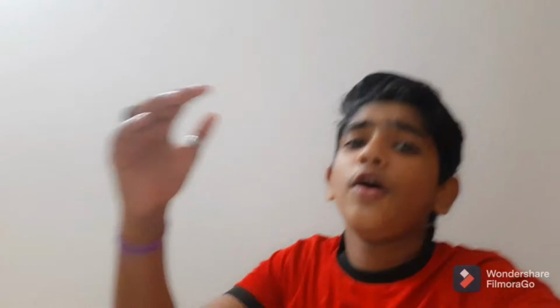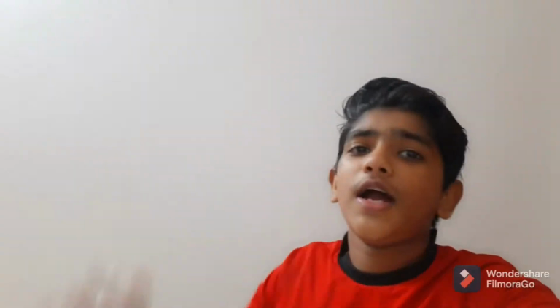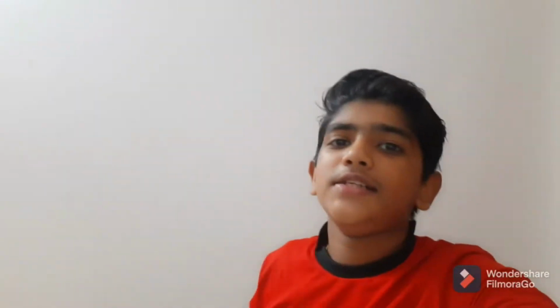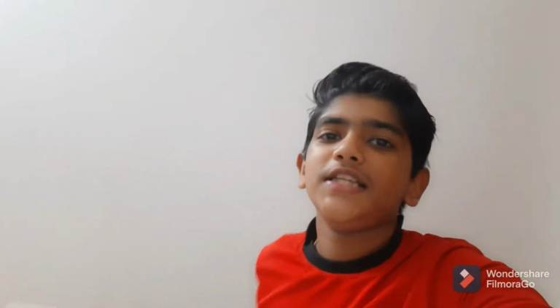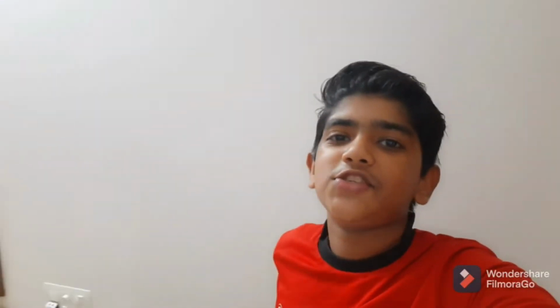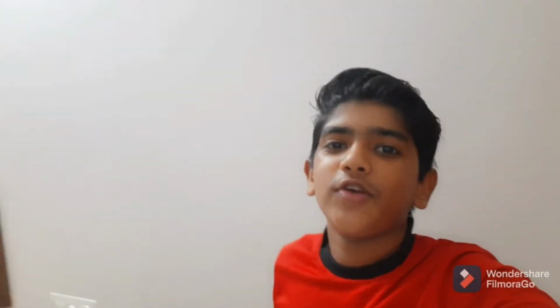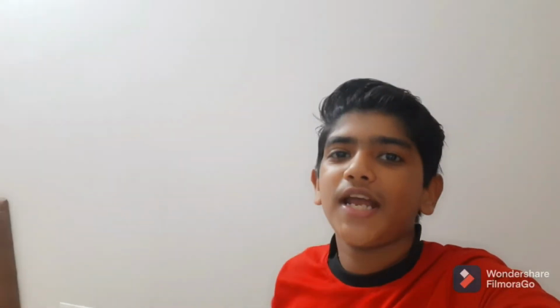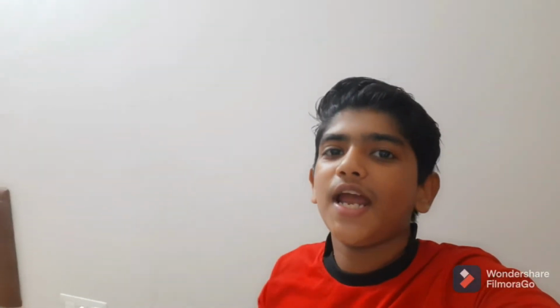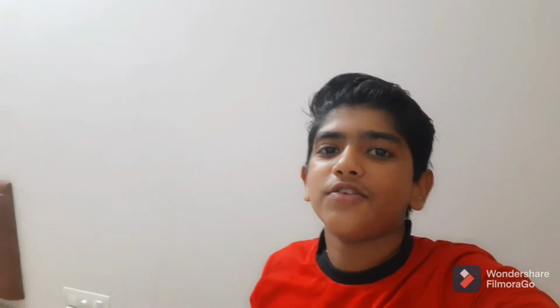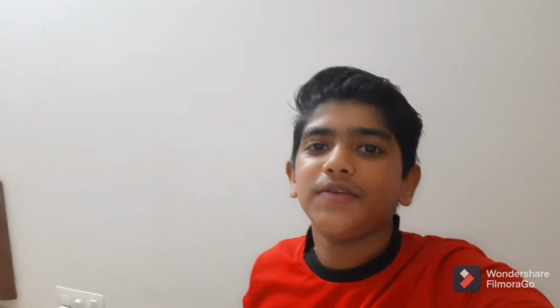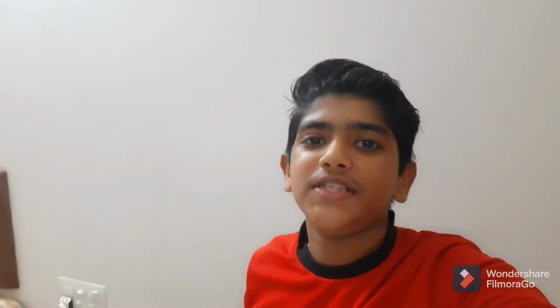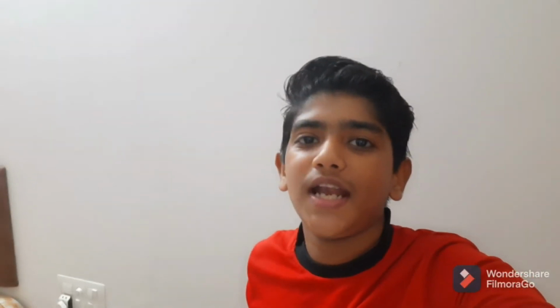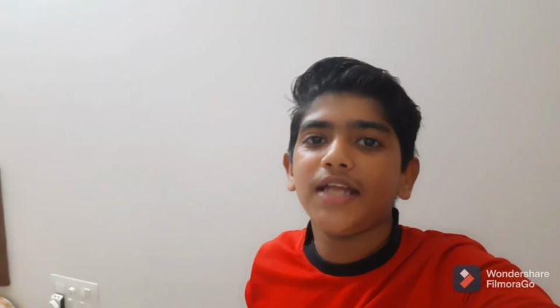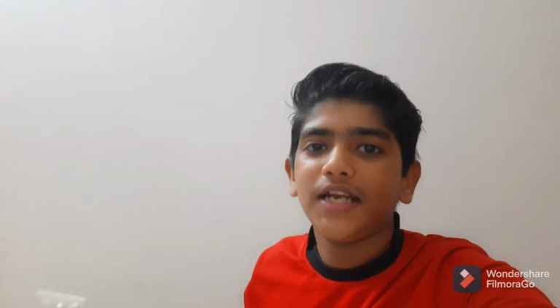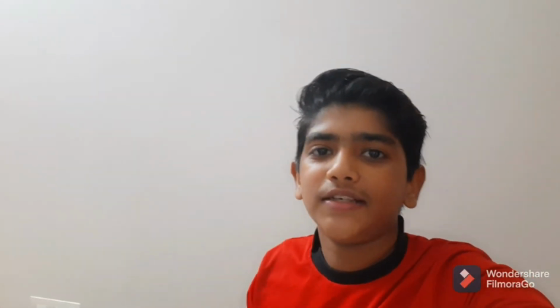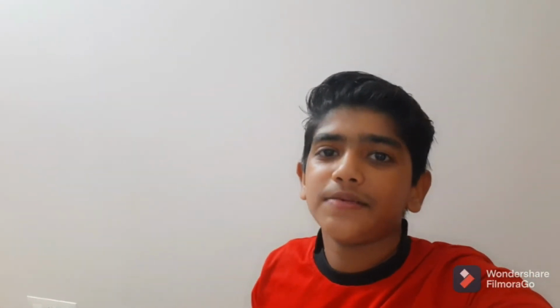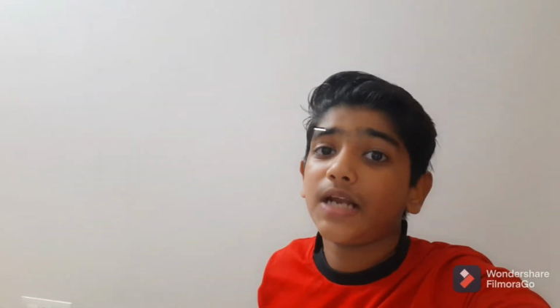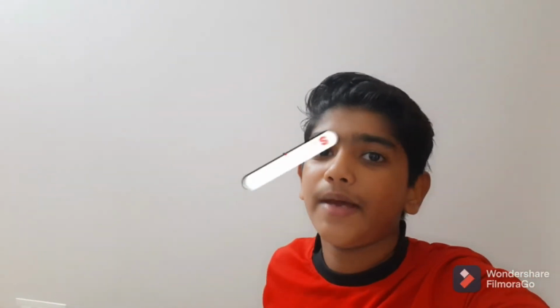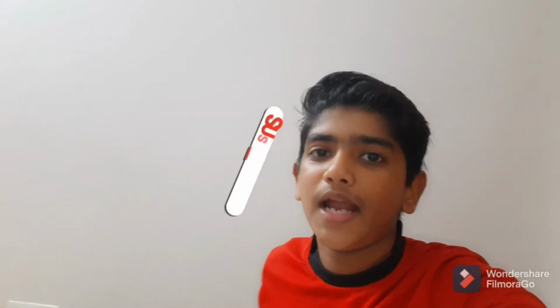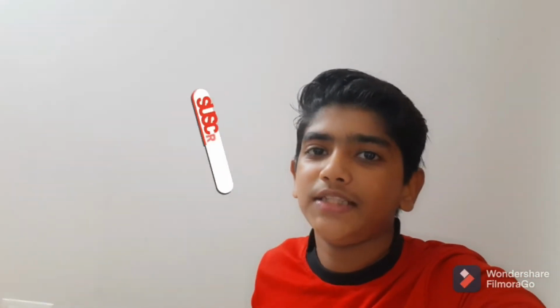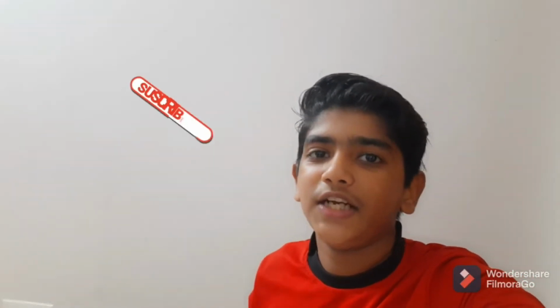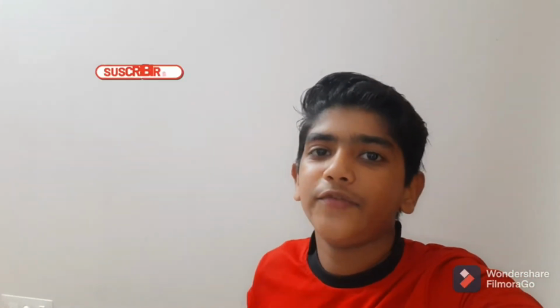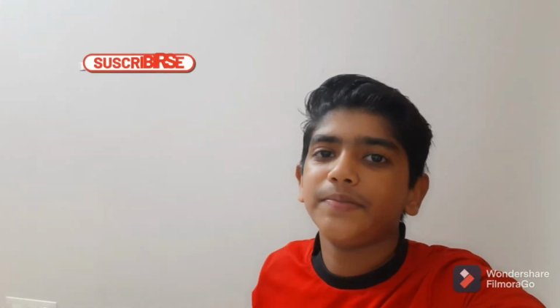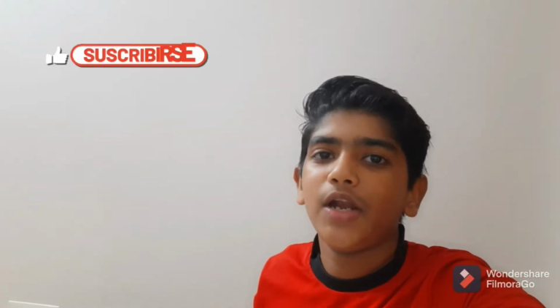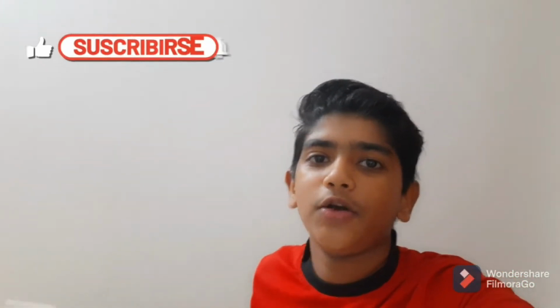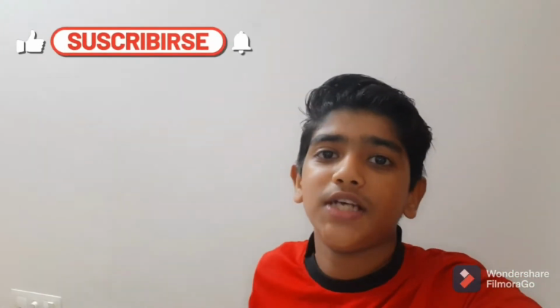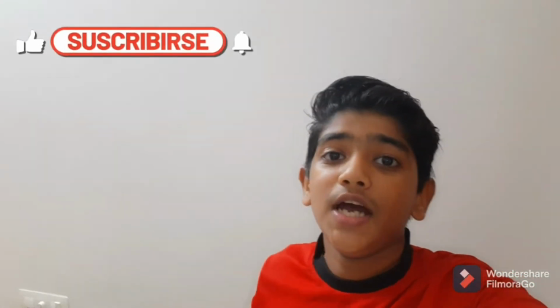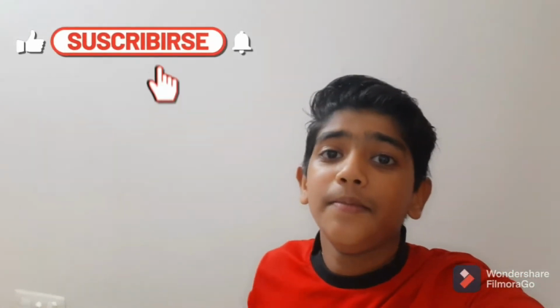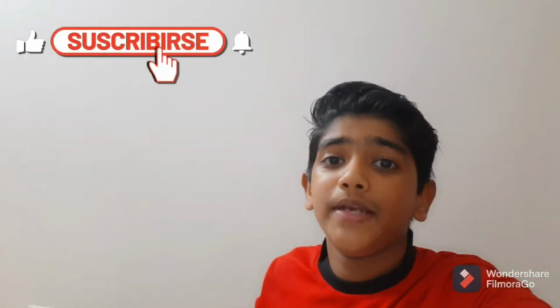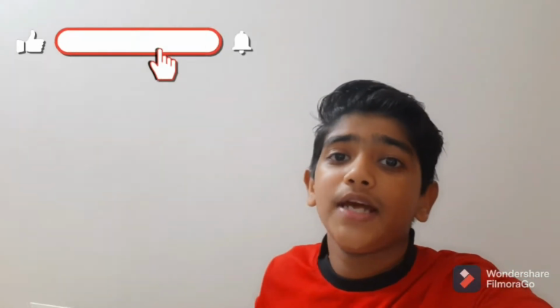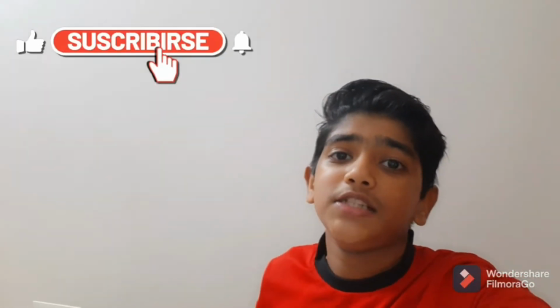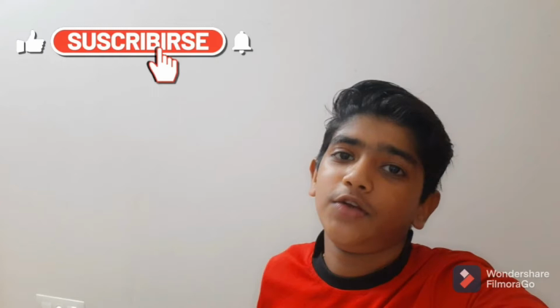Hello guys, this is Trist Local. For the first time, subscribe and like and share it with your channel. Please like this video.